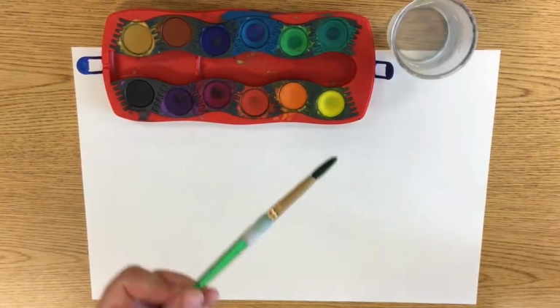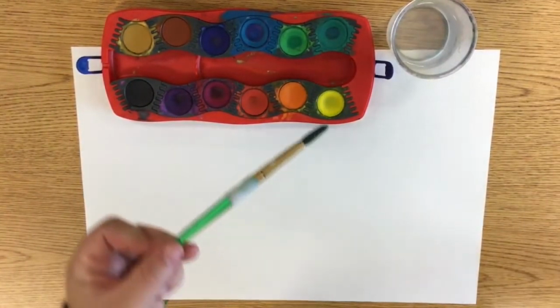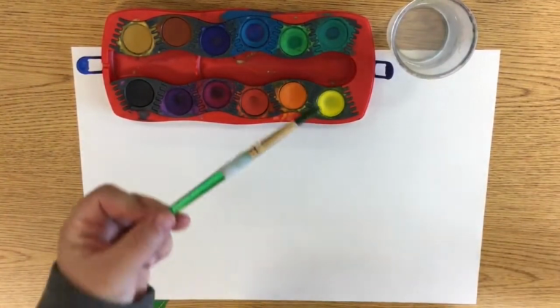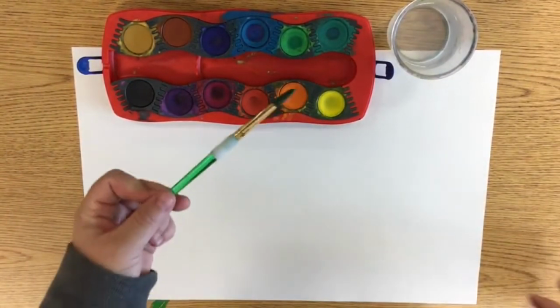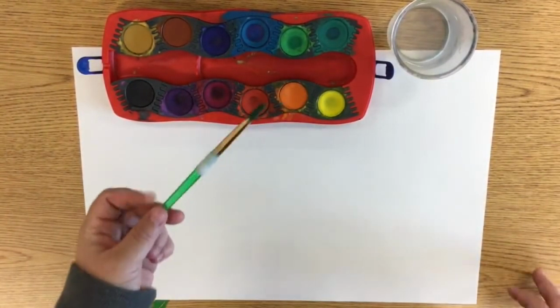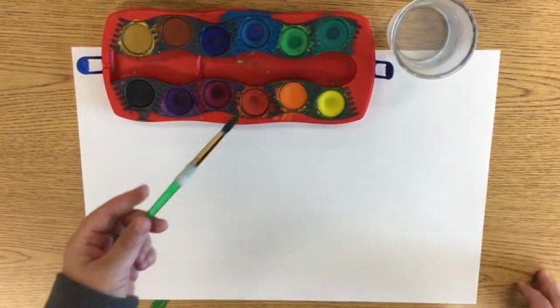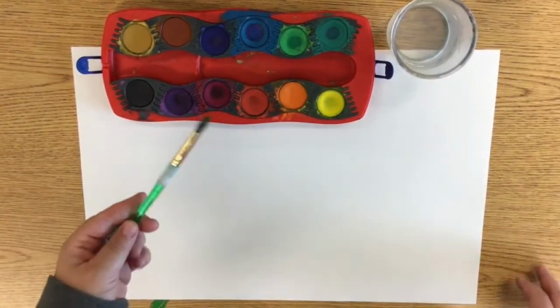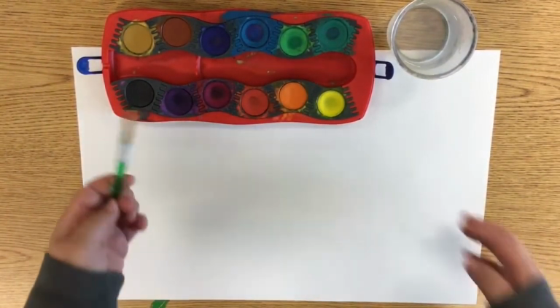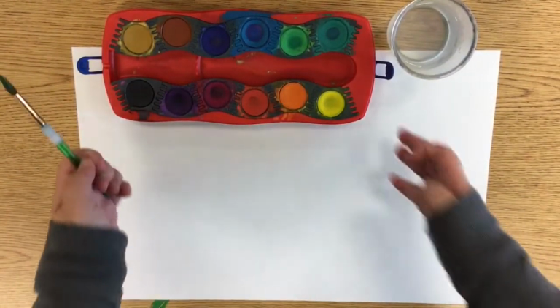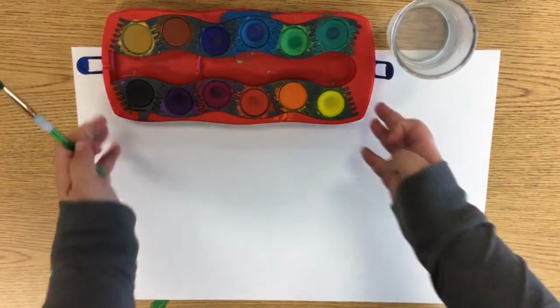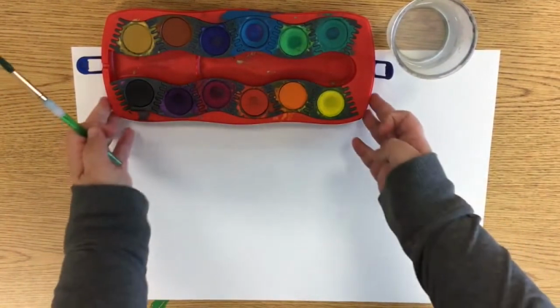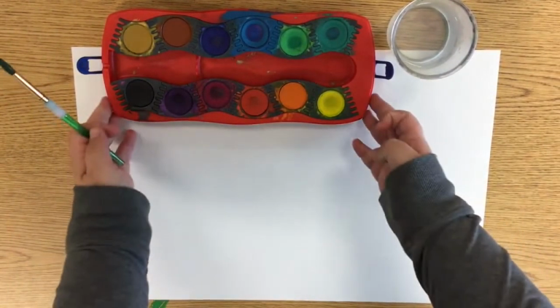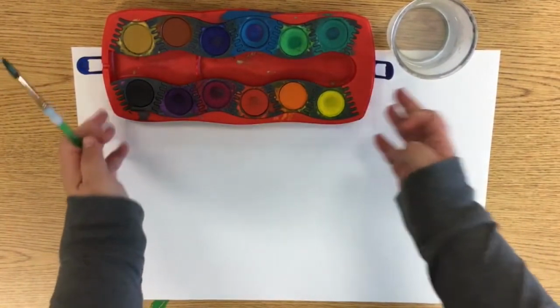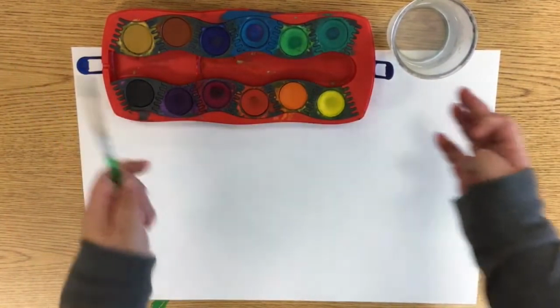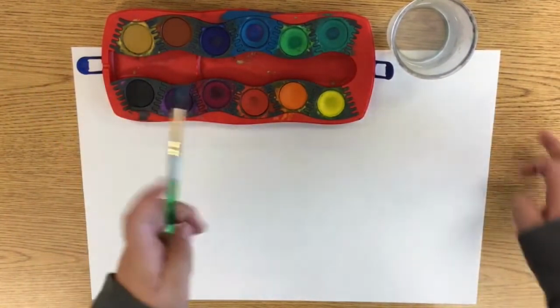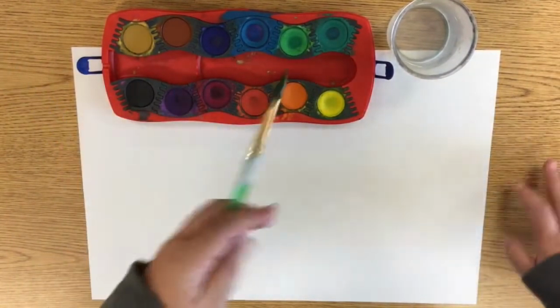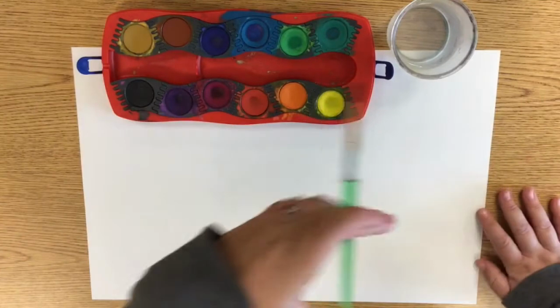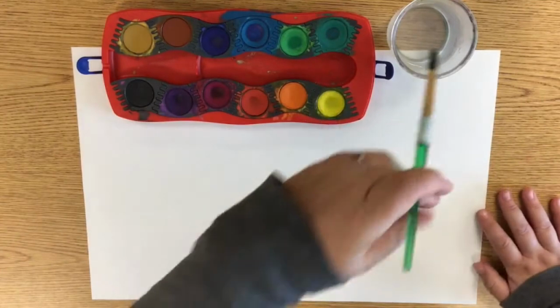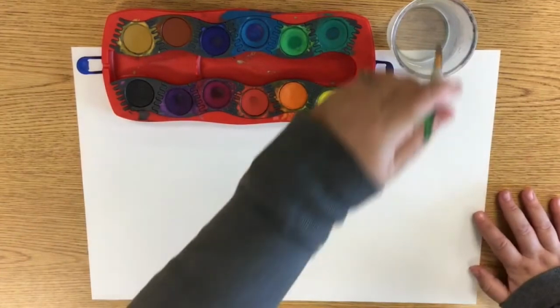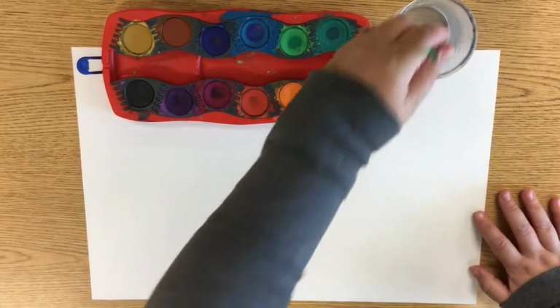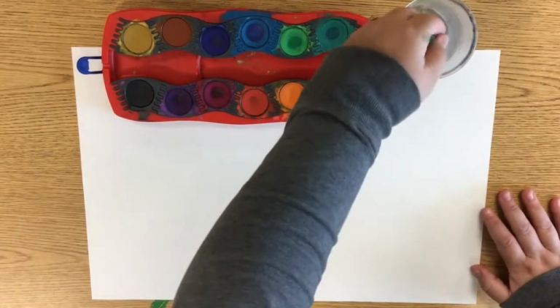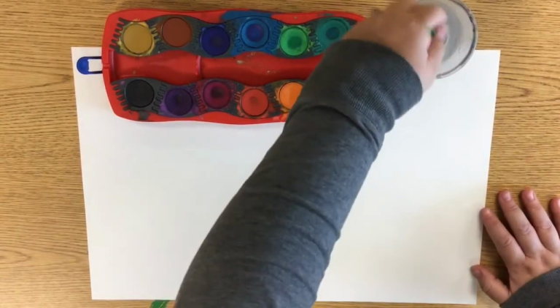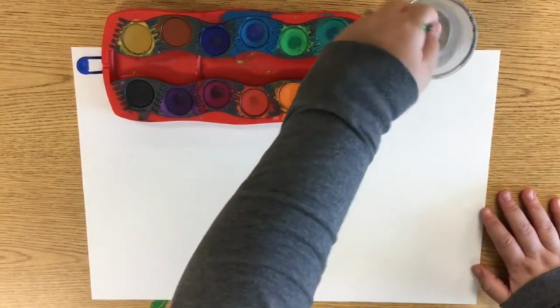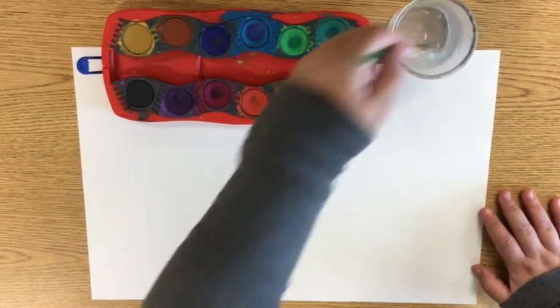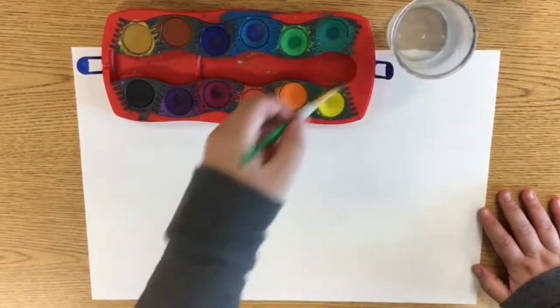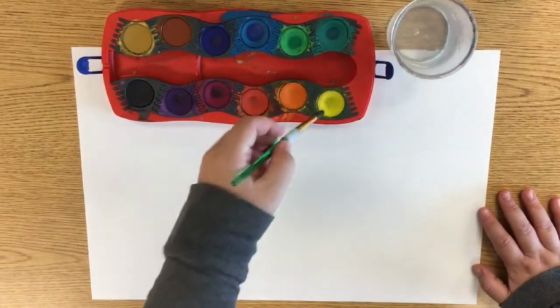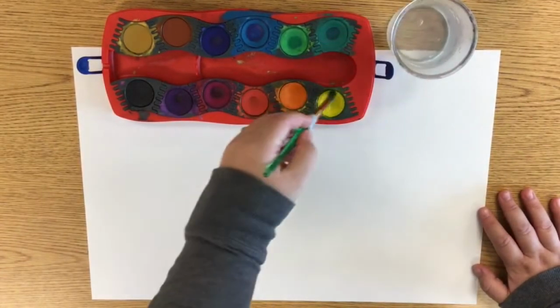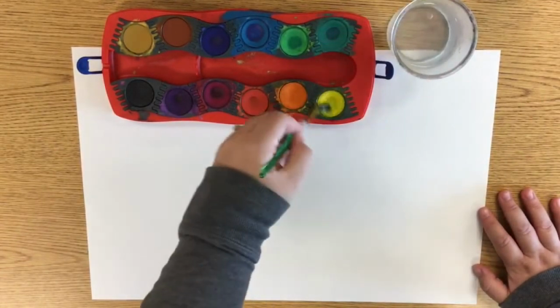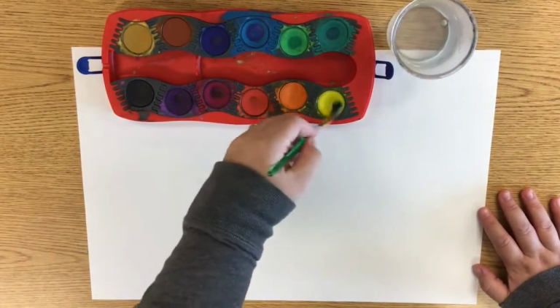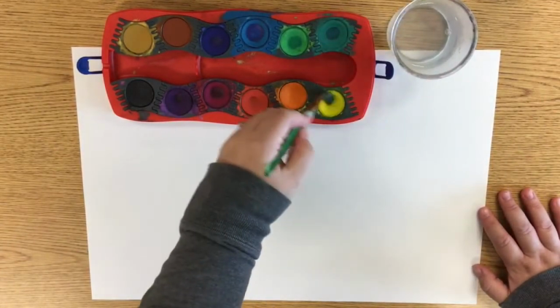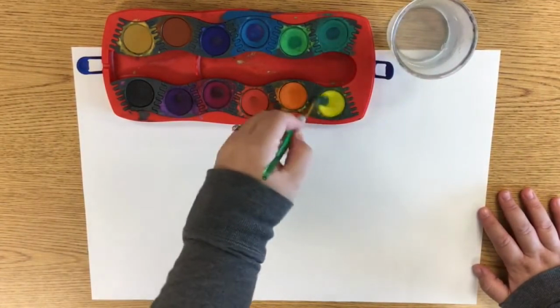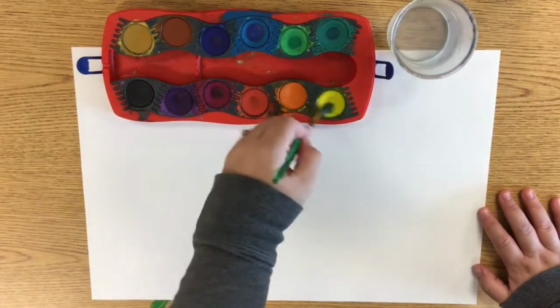First you'll need a paintbrush, some paint, and water.